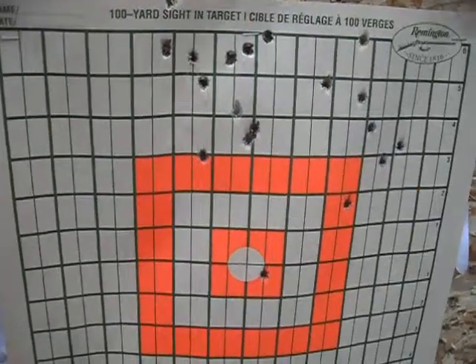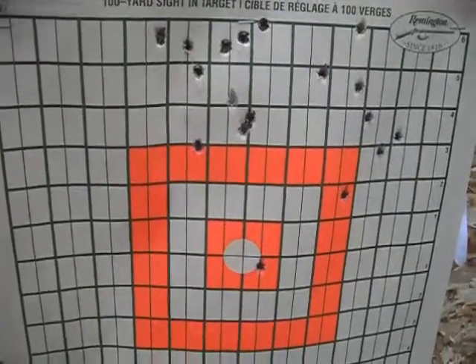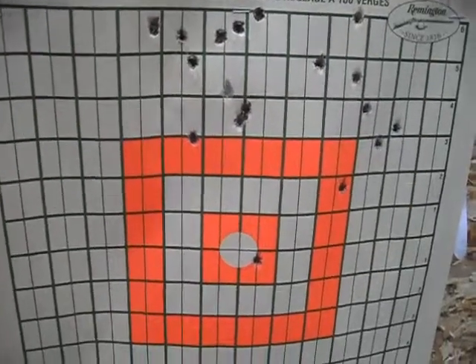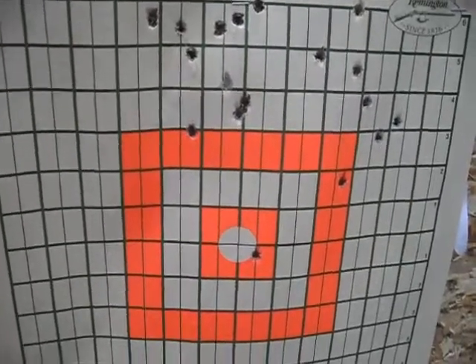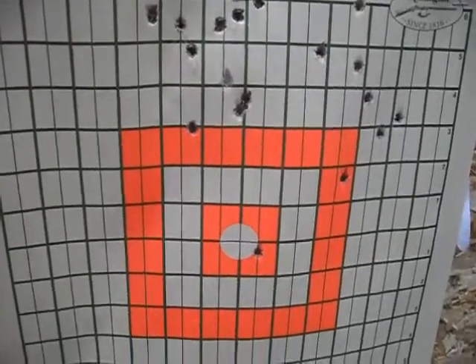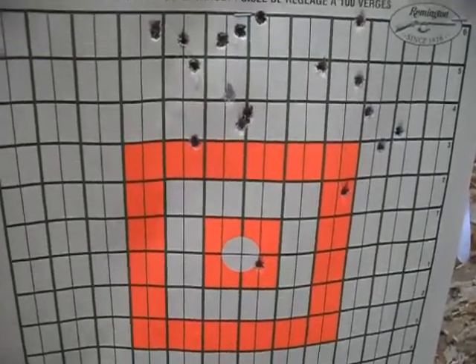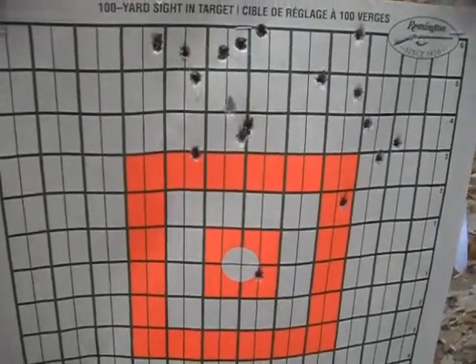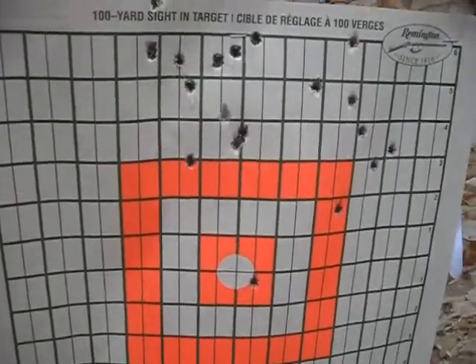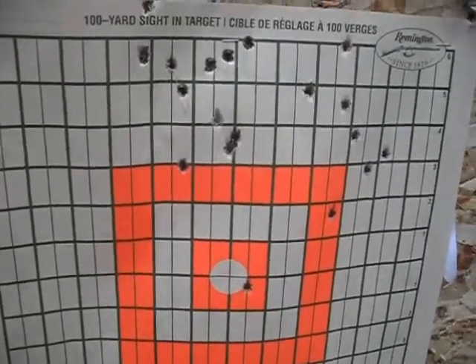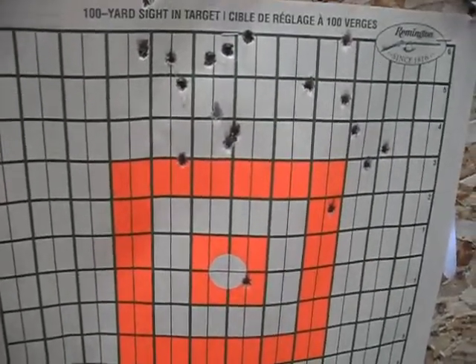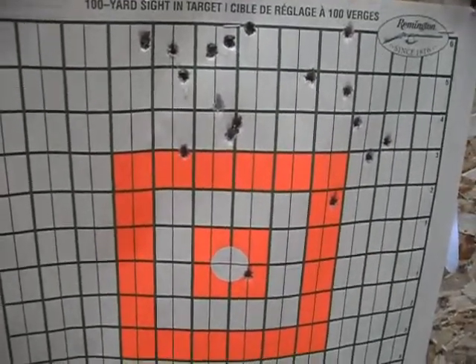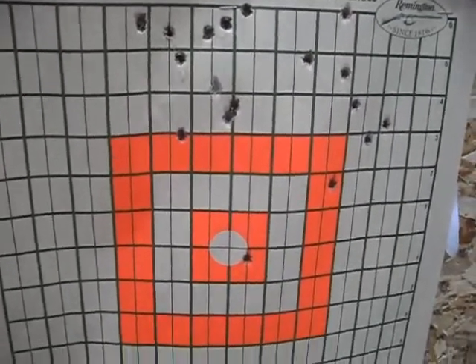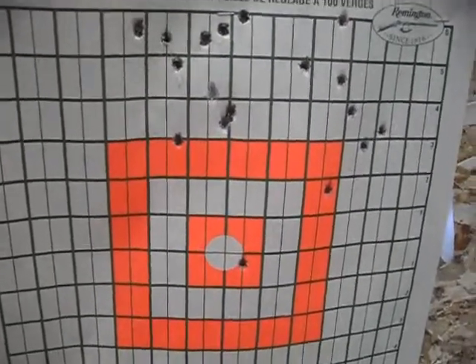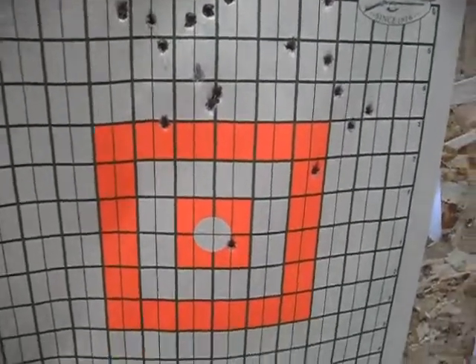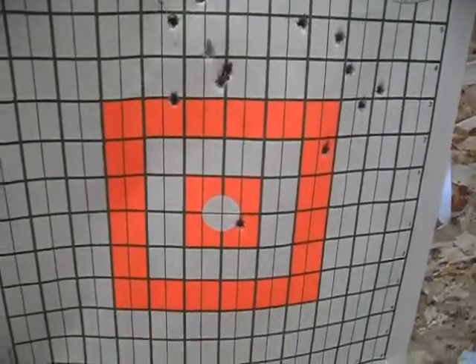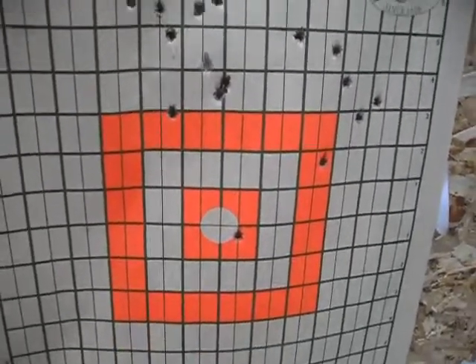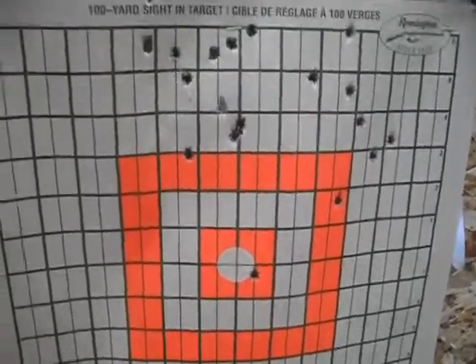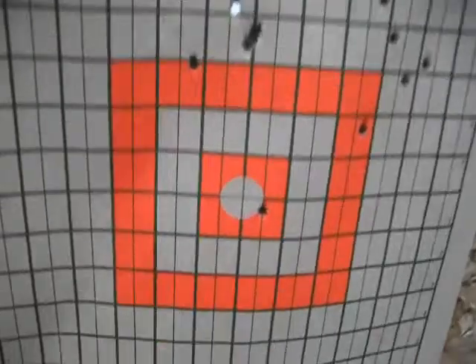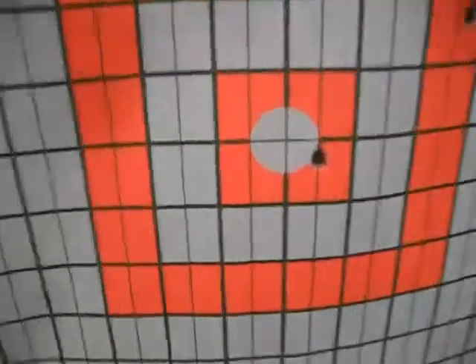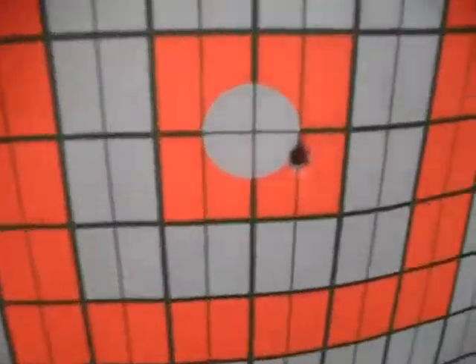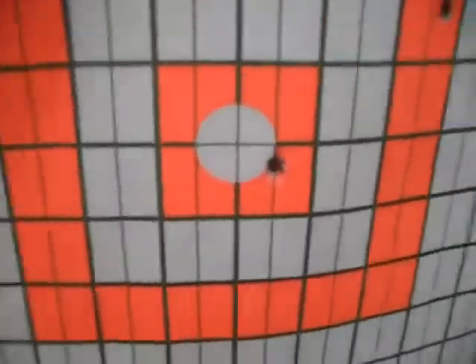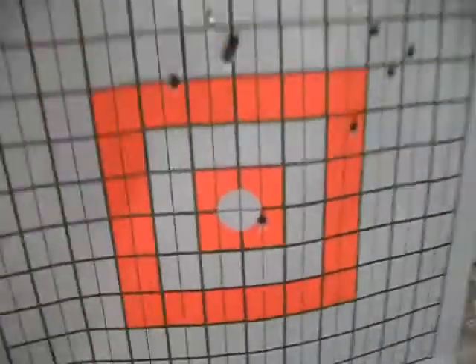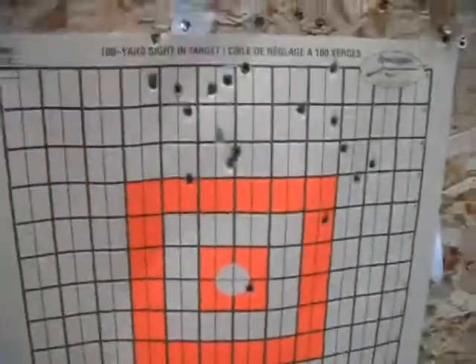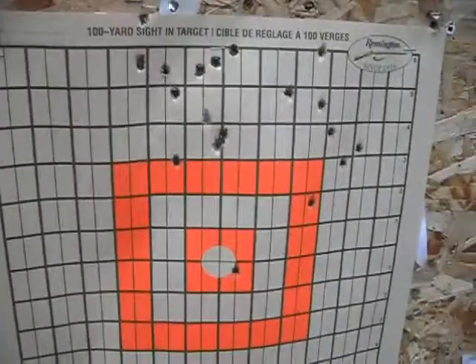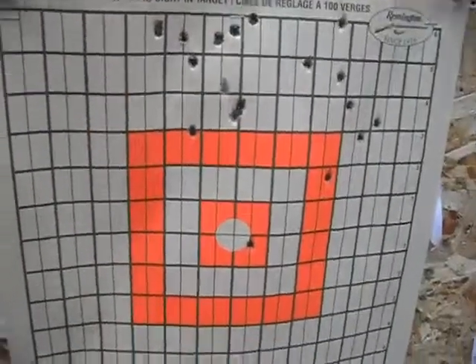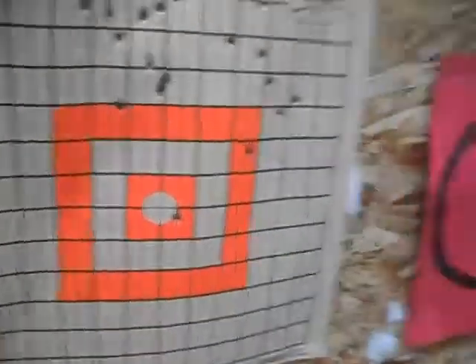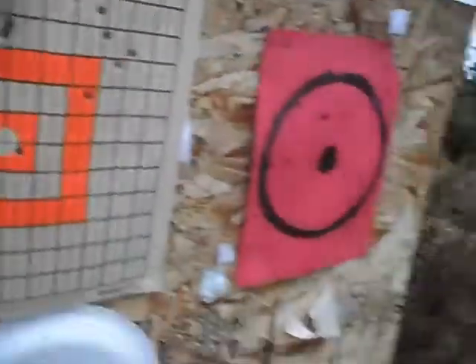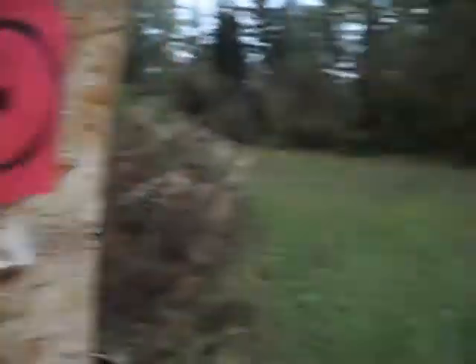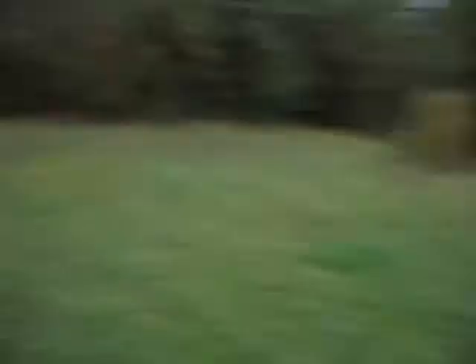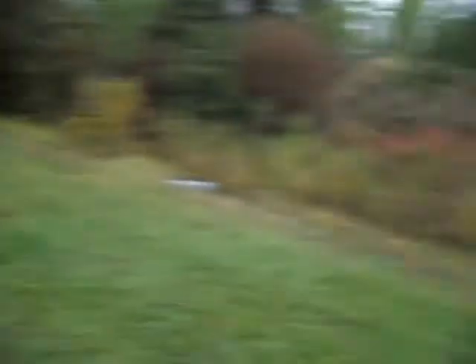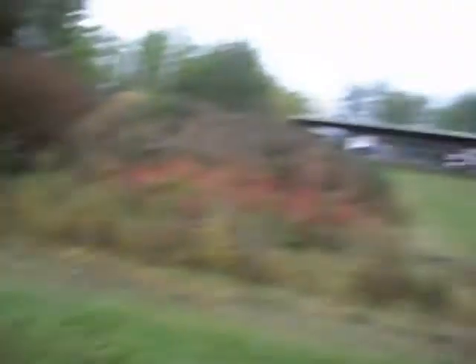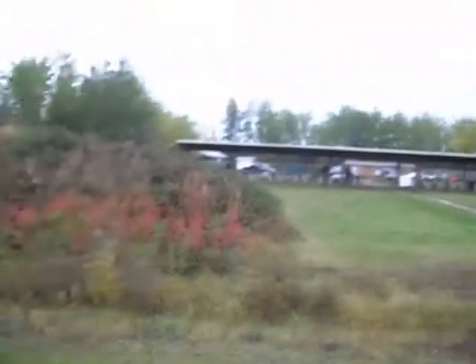This is 50 yards with my new M1 Carbine. Not bad — I even got the little one in the middle there. That's about 50 yards, I'm pretty sure.